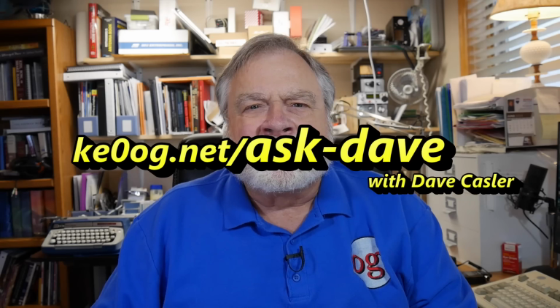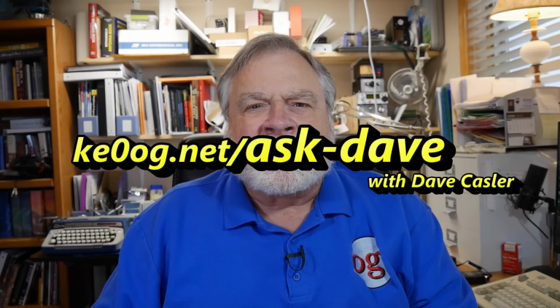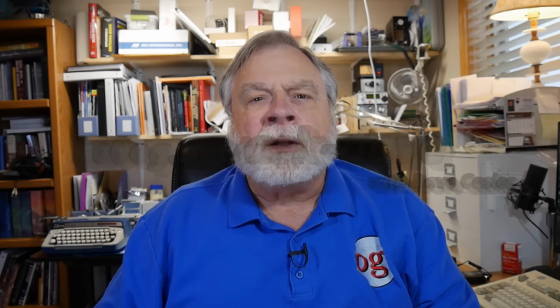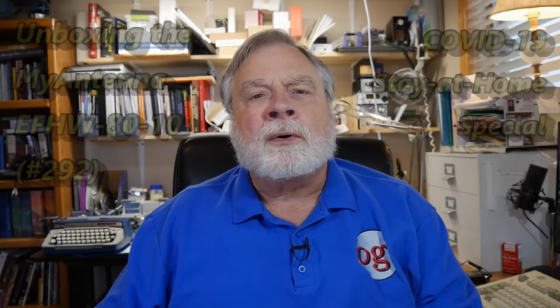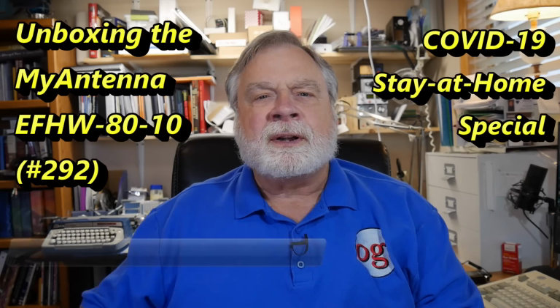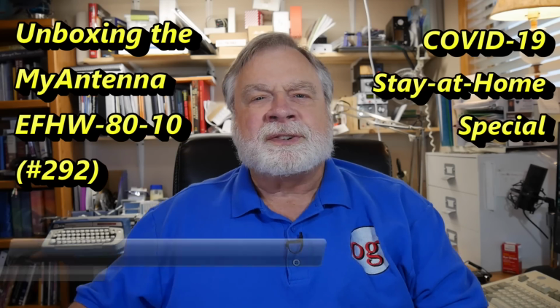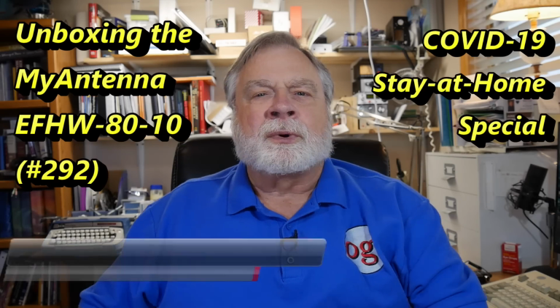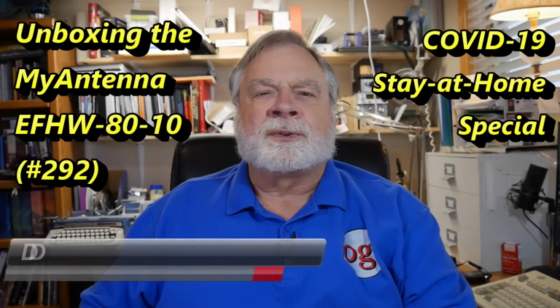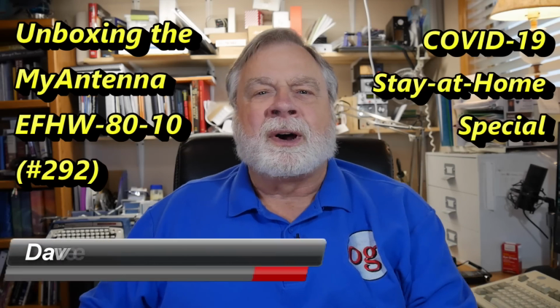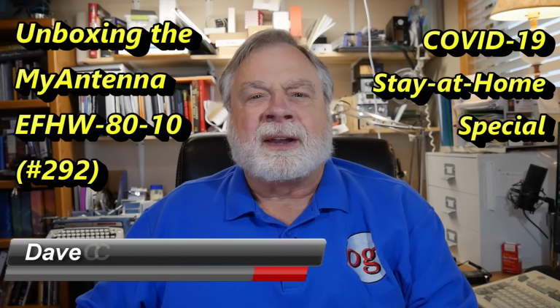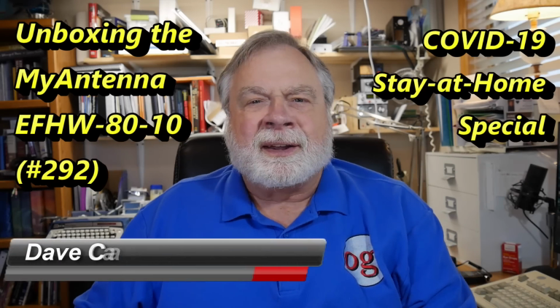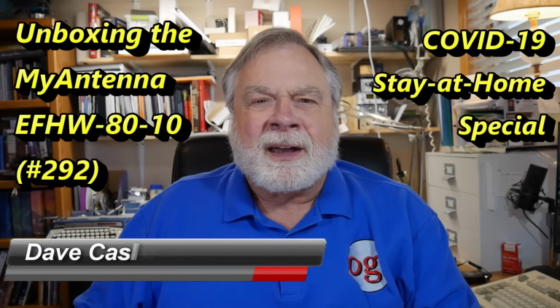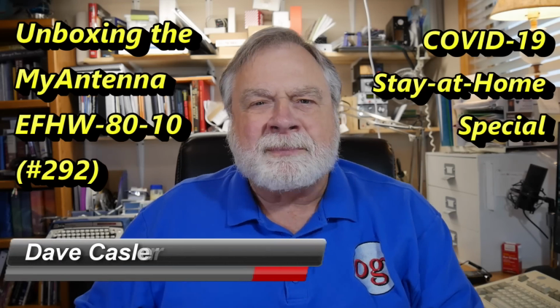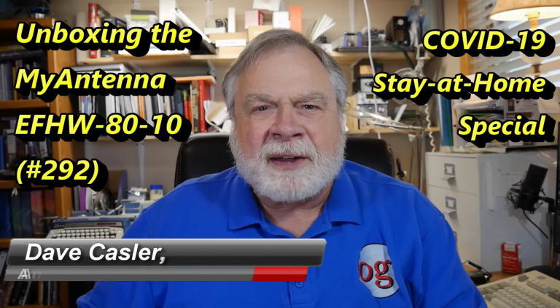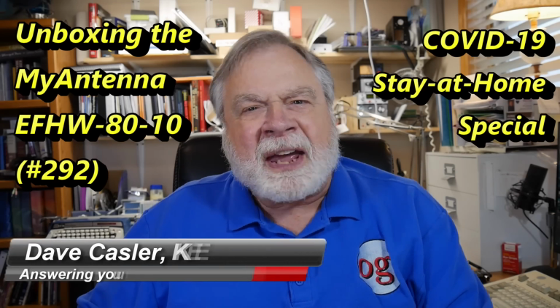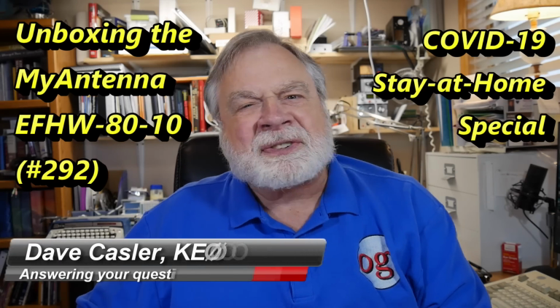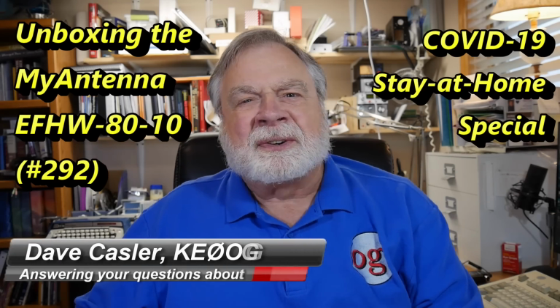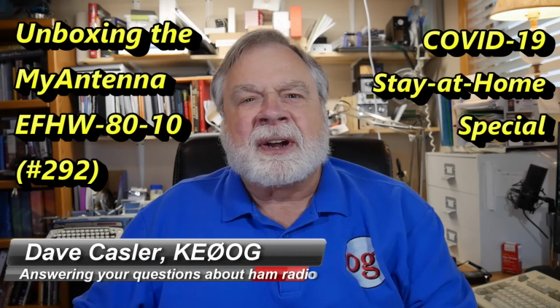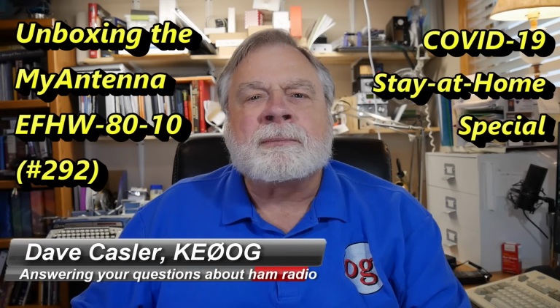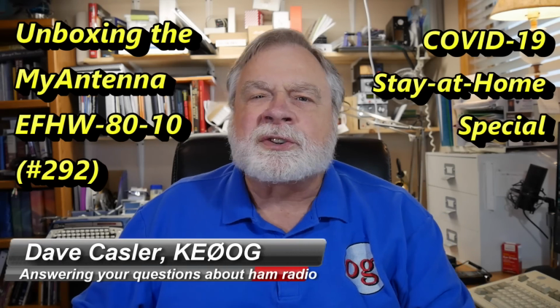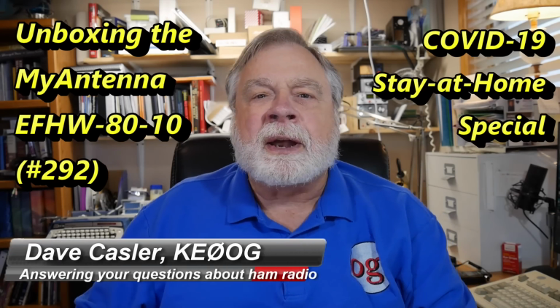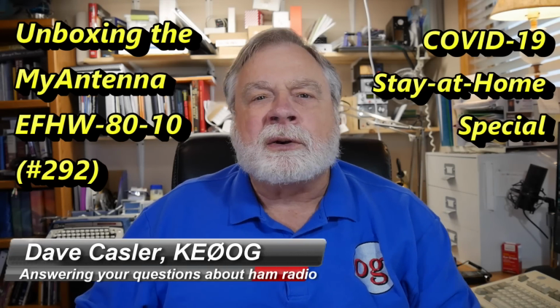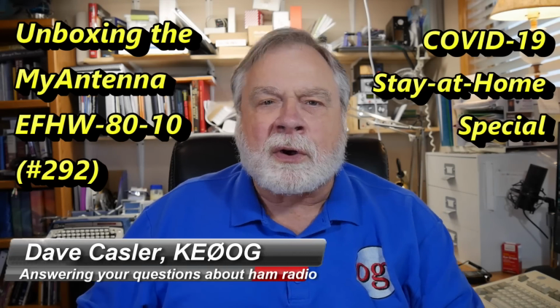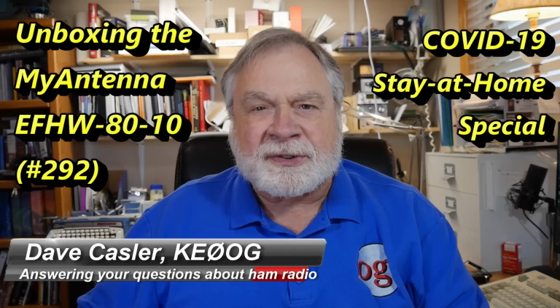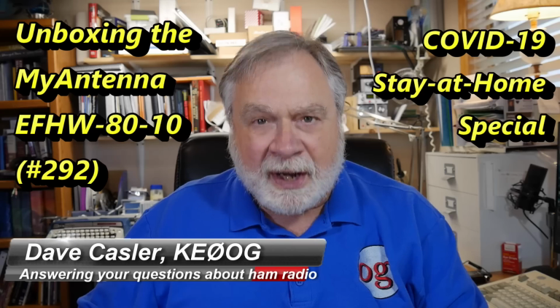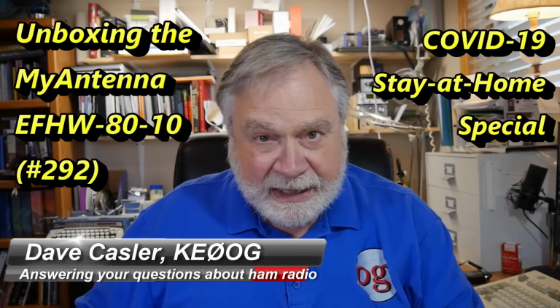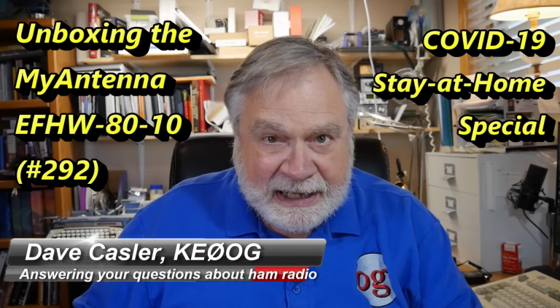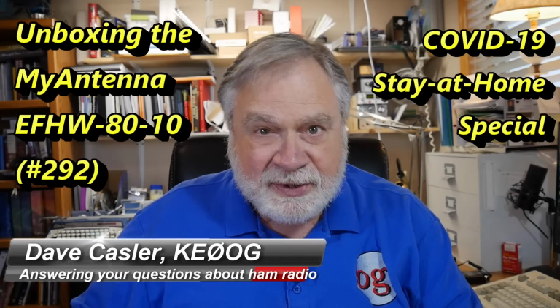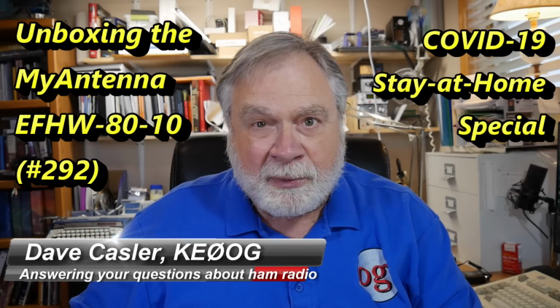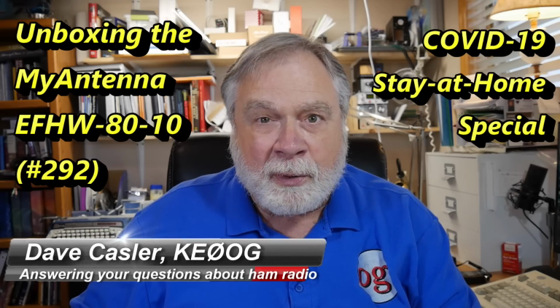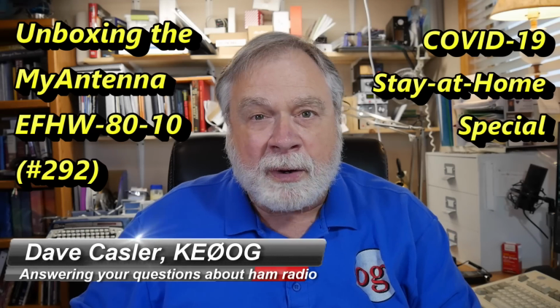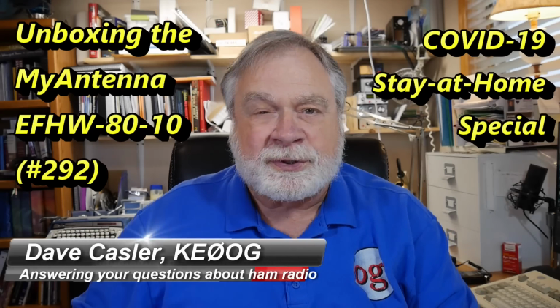Hello Augies Worldwide. I'm Dave Kessler, Amateur Radio Callsign KE0OG.